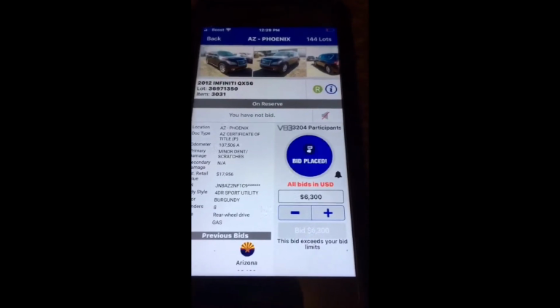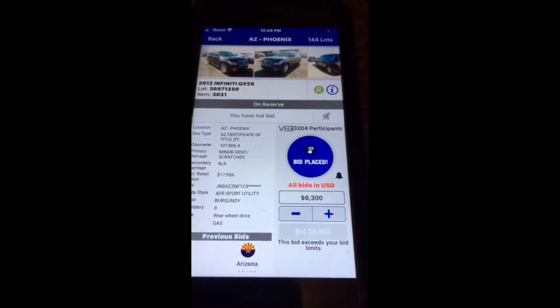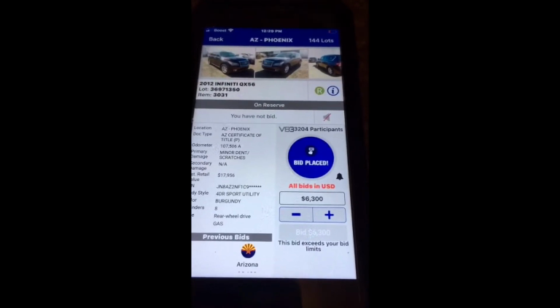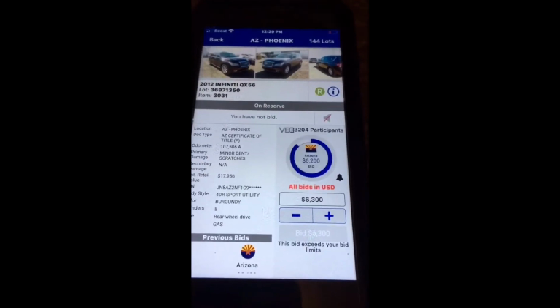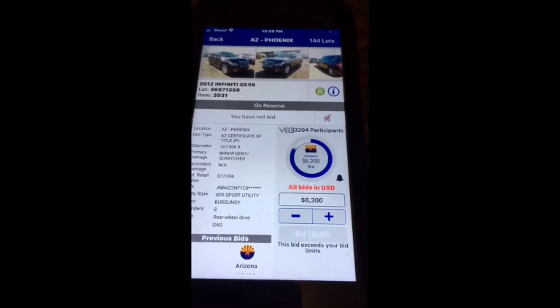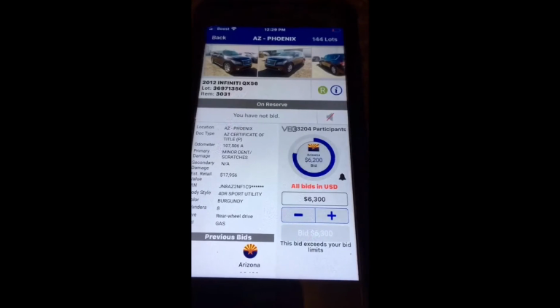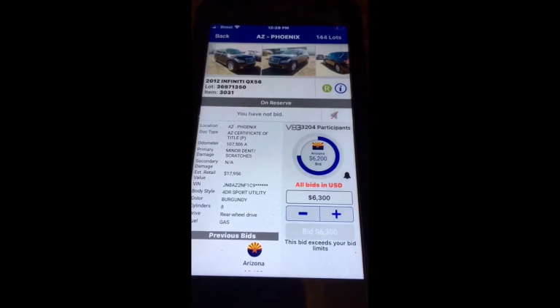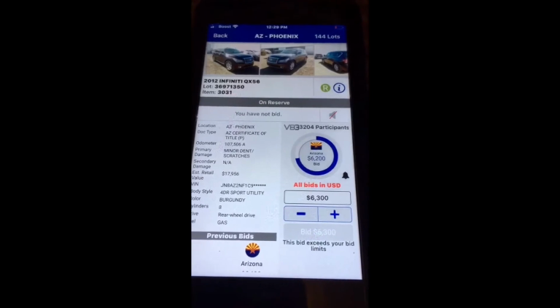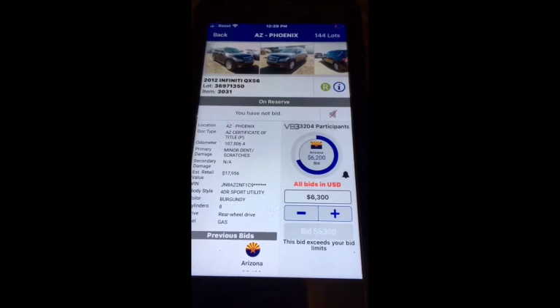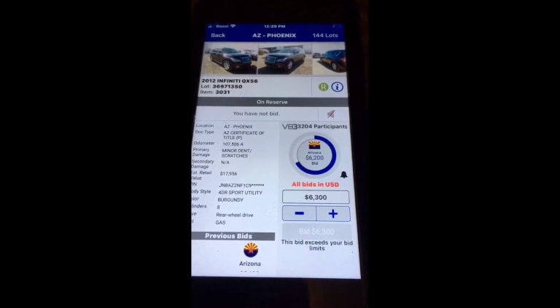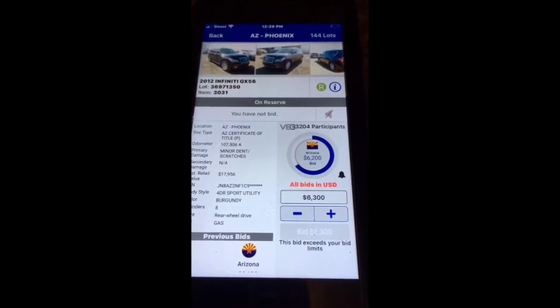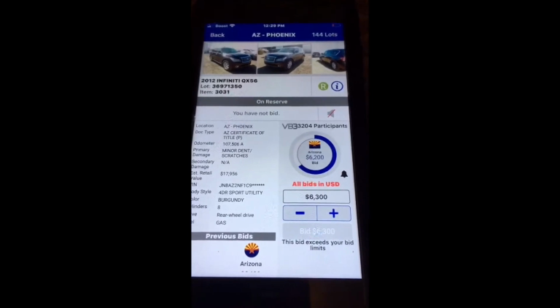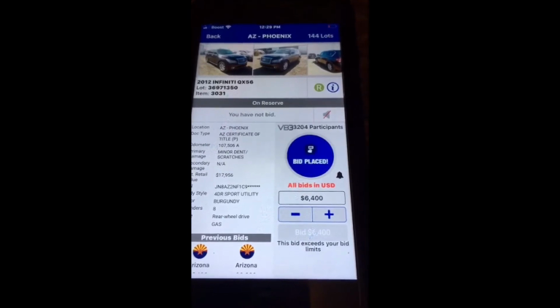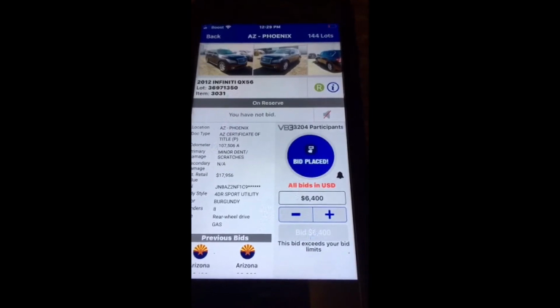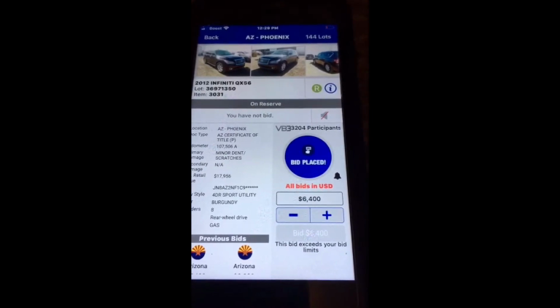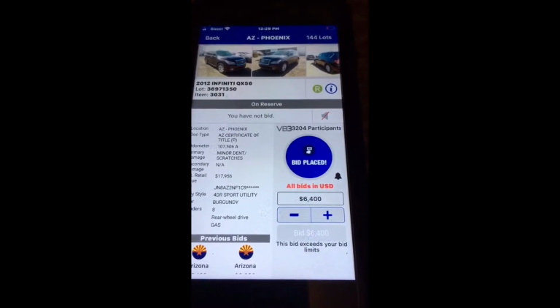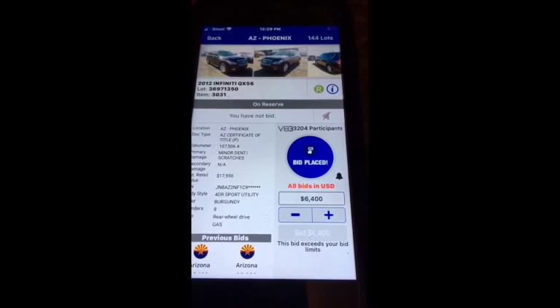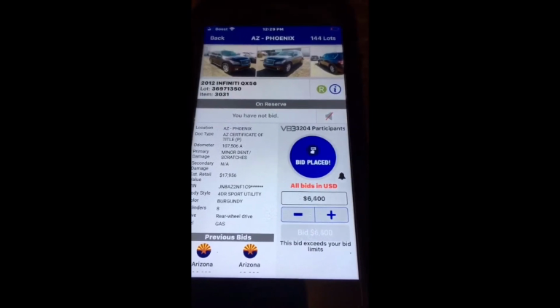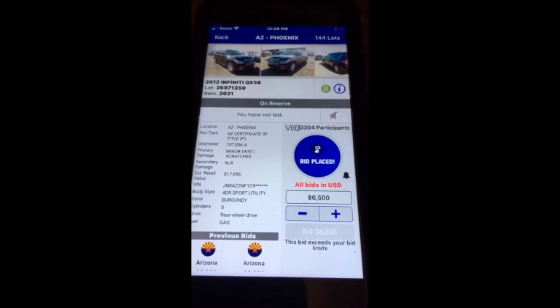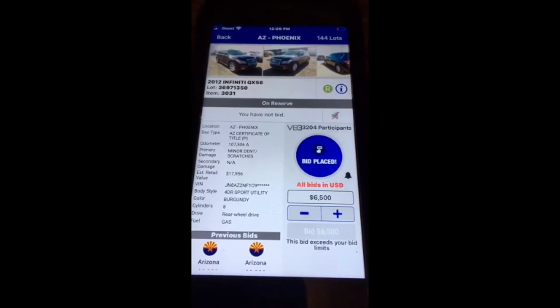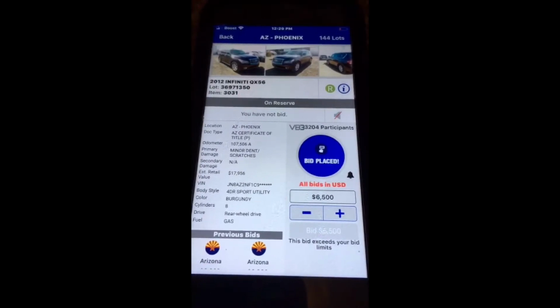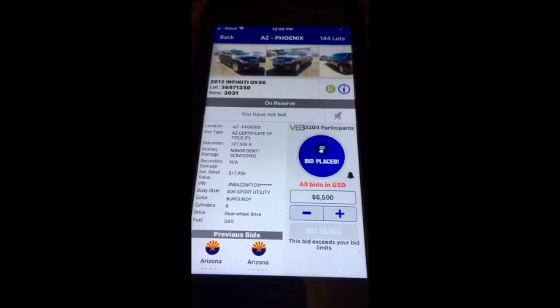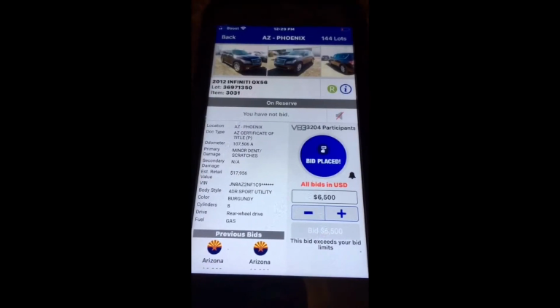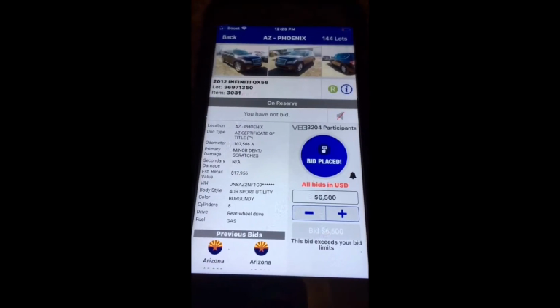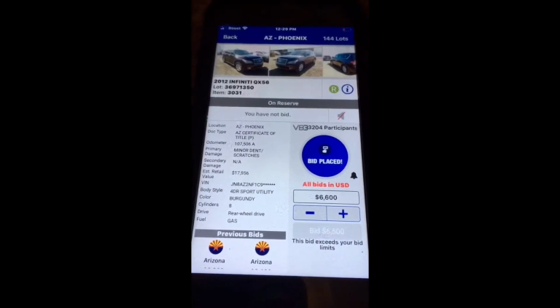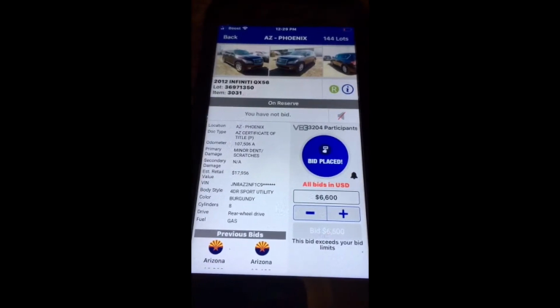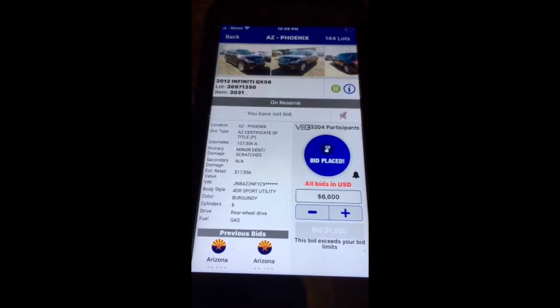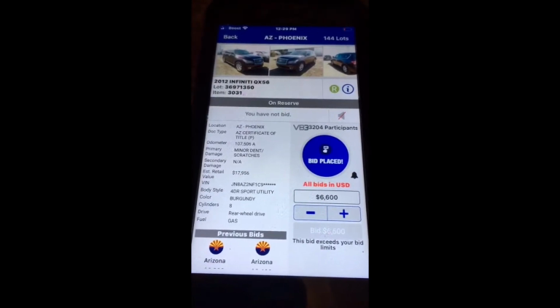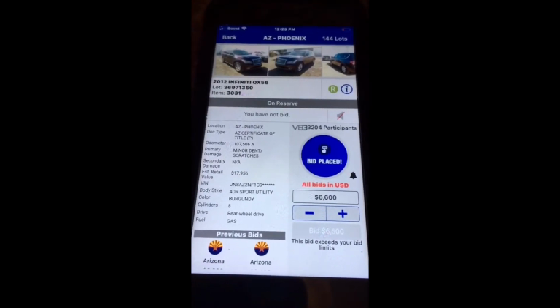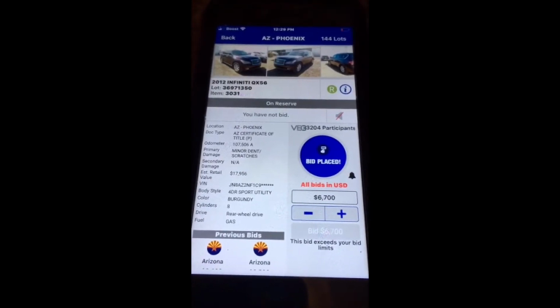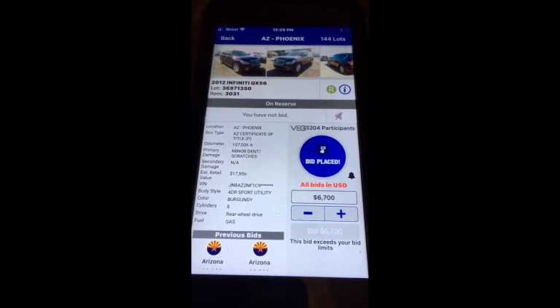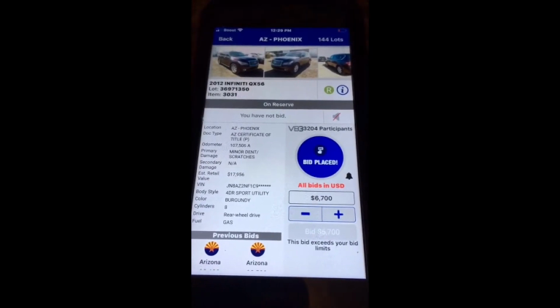$275, y'all seen it right there. We just won the bid for $275 dollars.